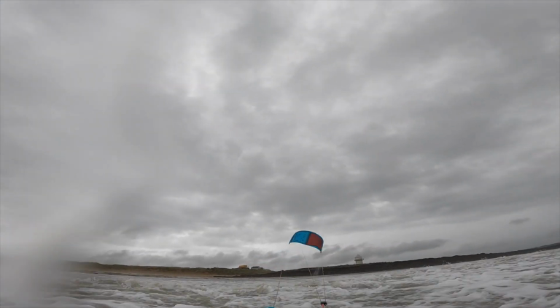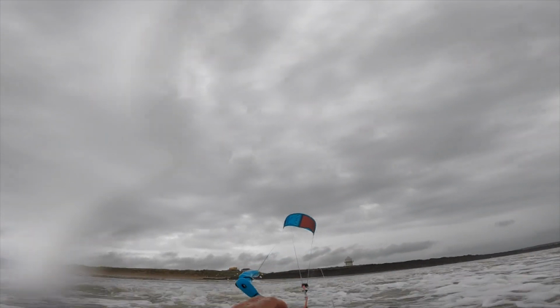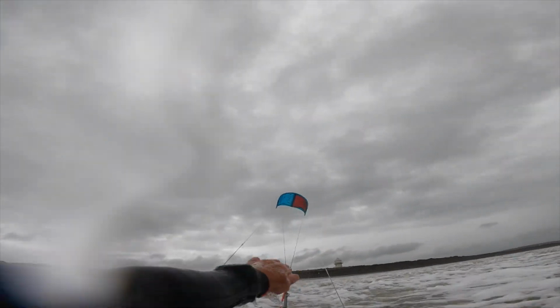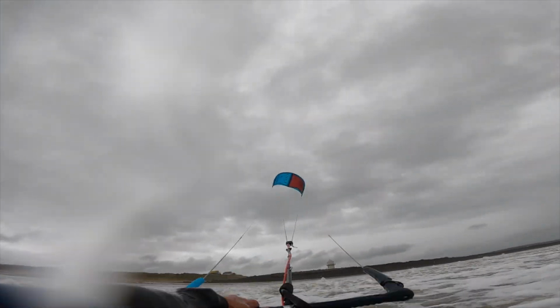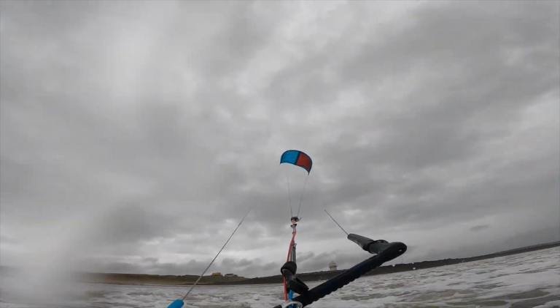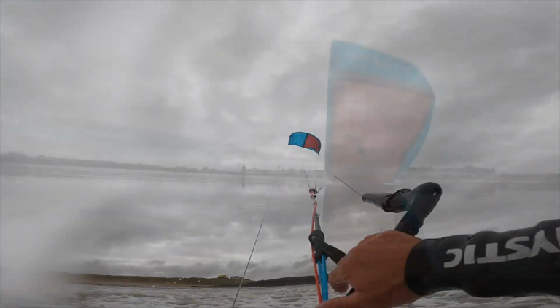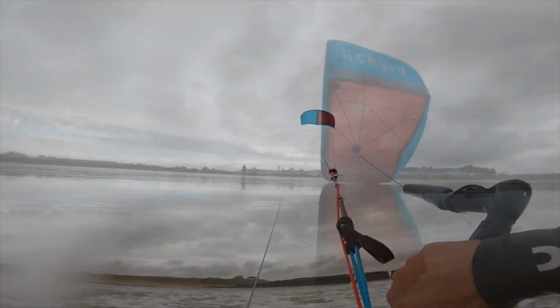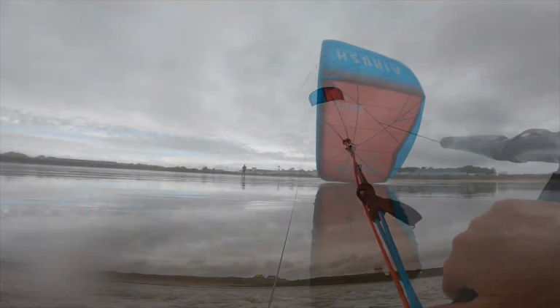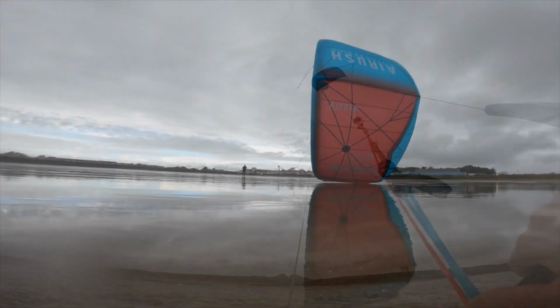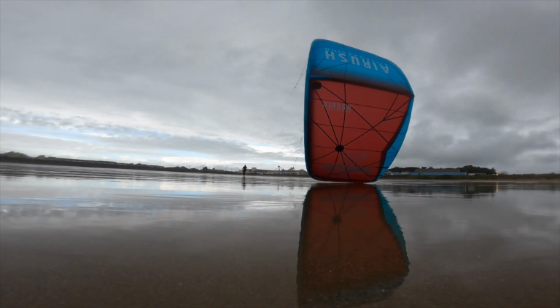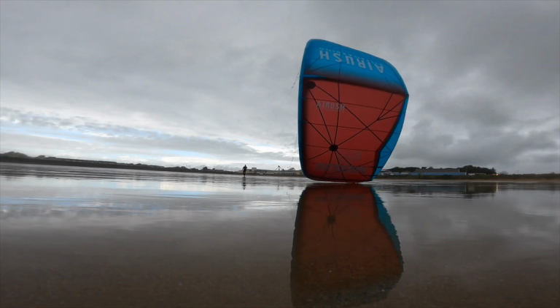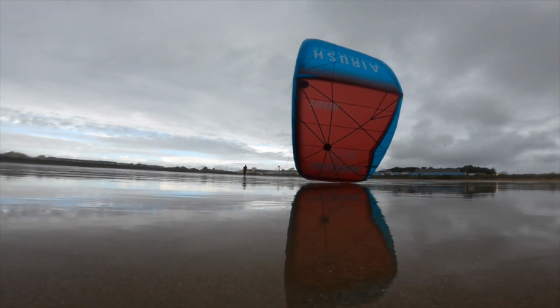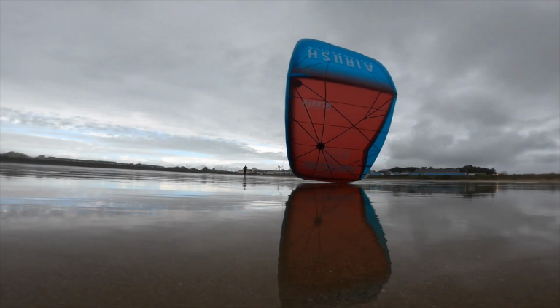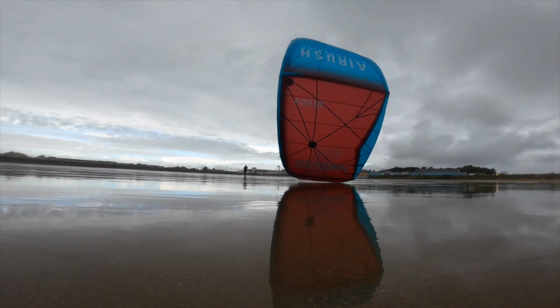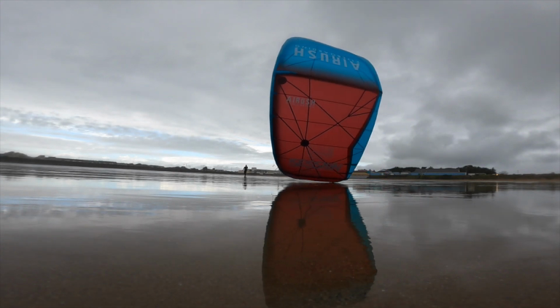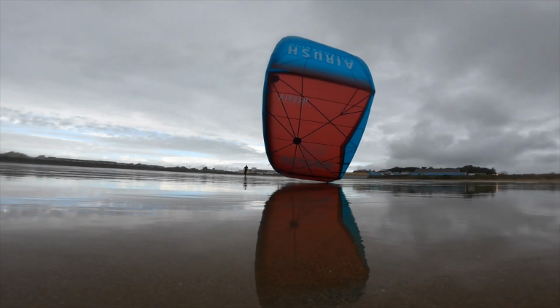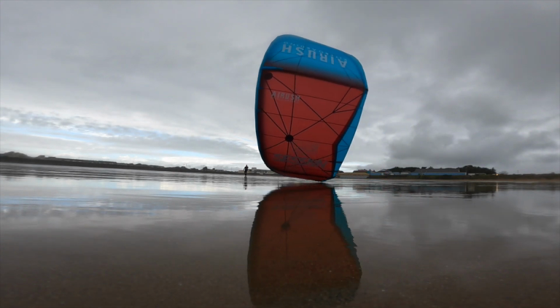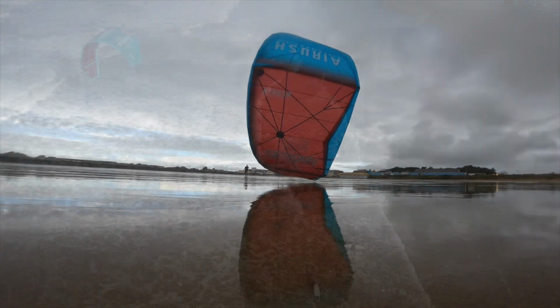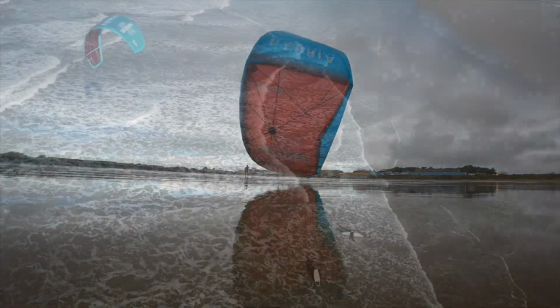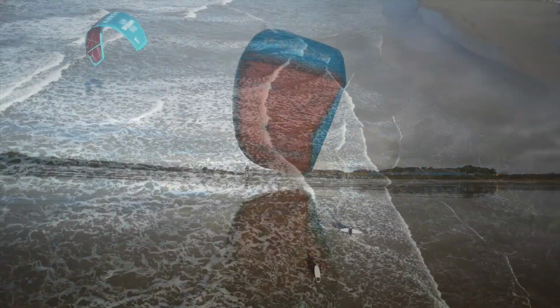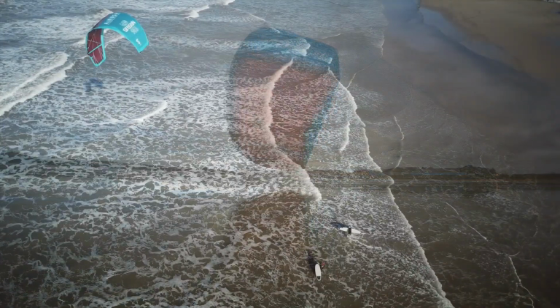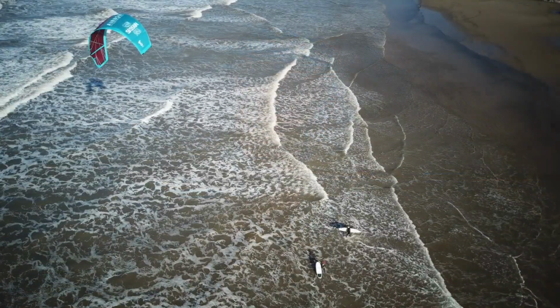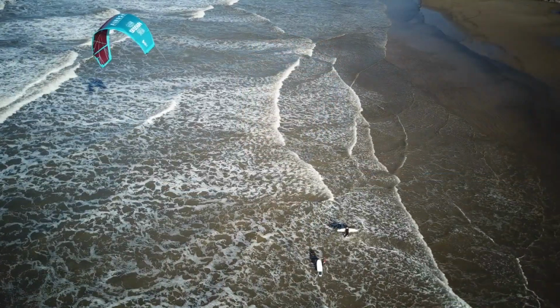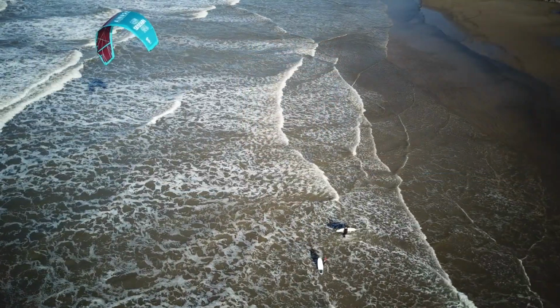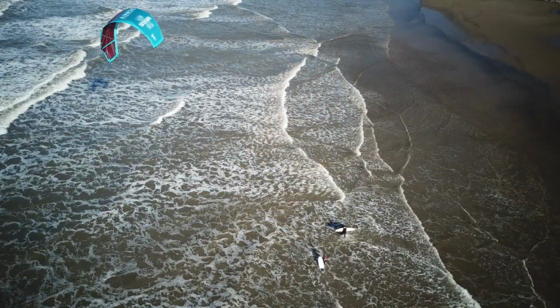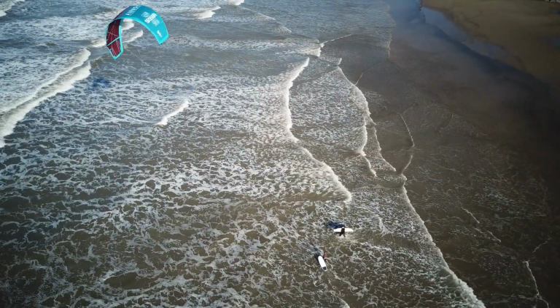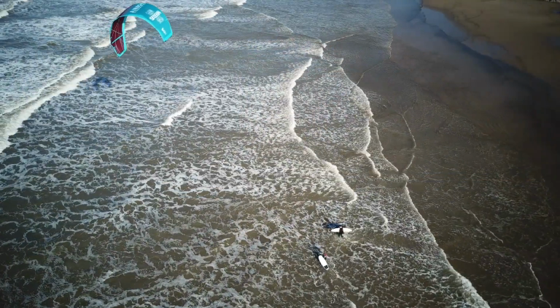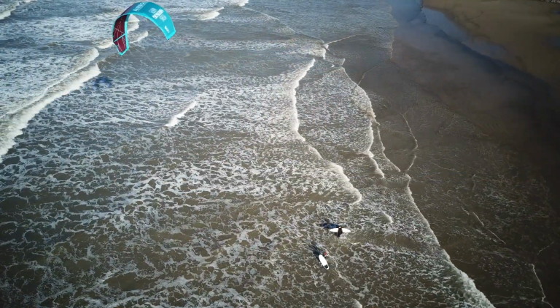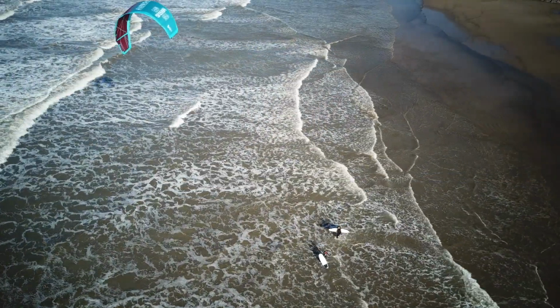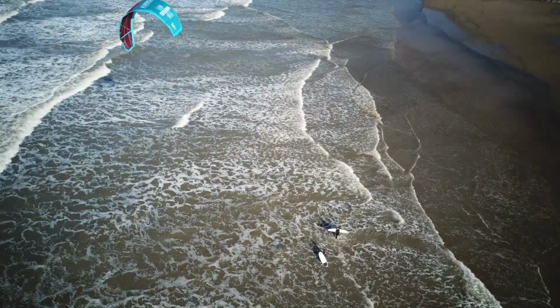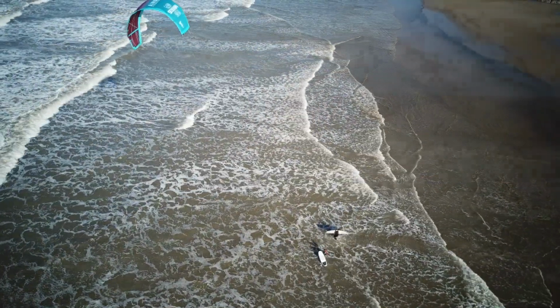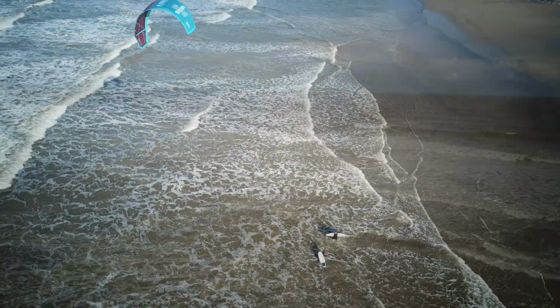Relaunch, as you'd expect on this sort of kite, is super easy — very, very little input really to get the kite back up.